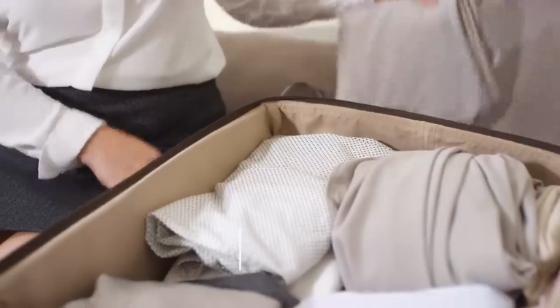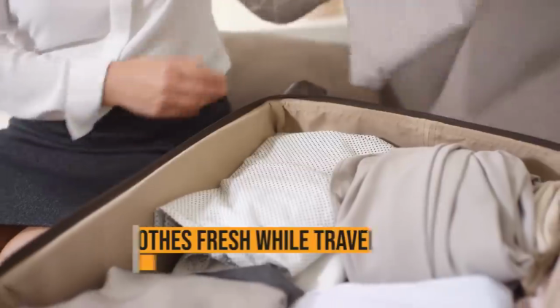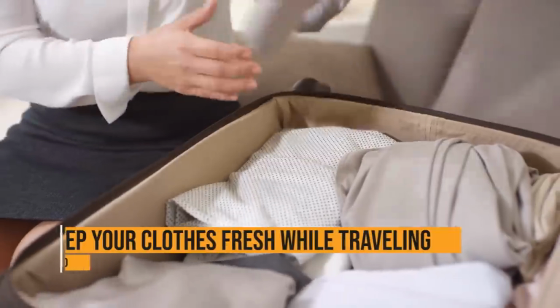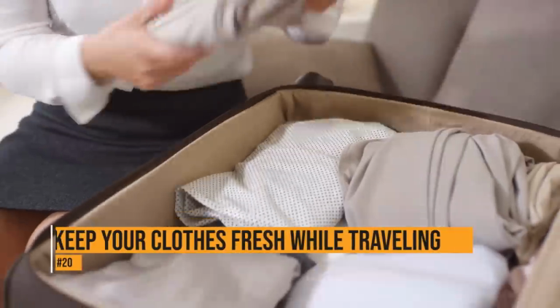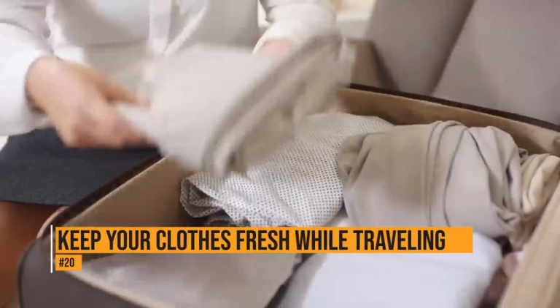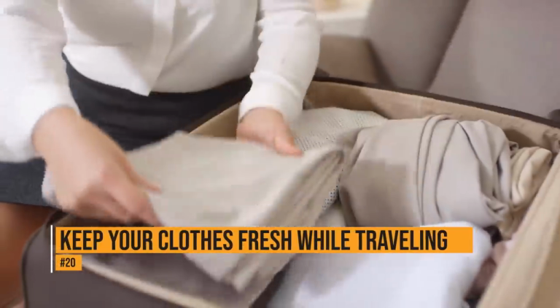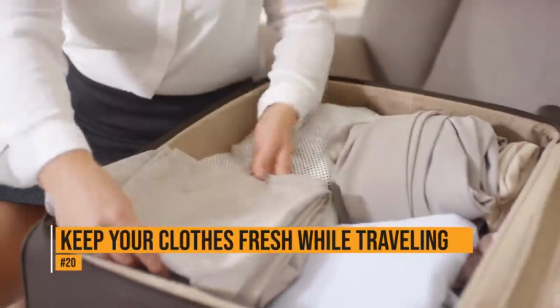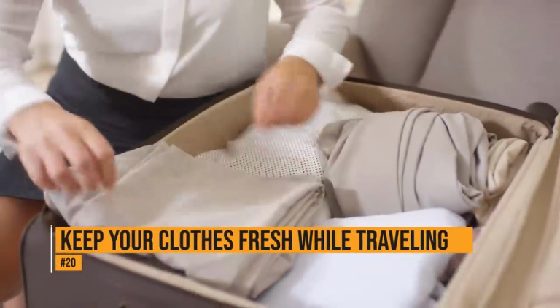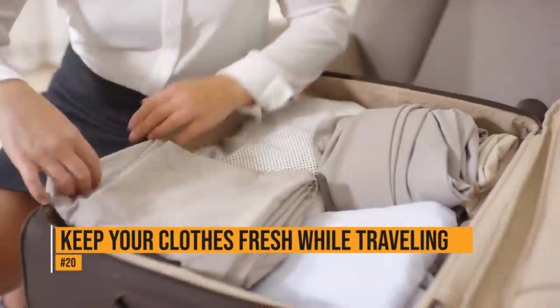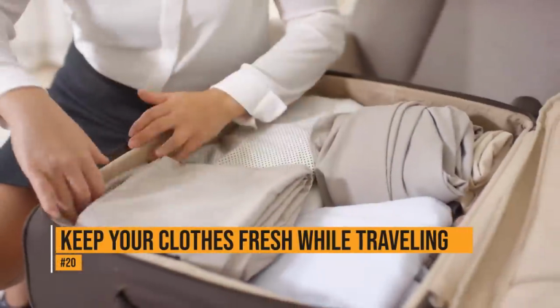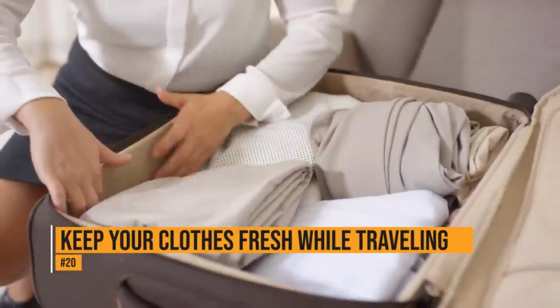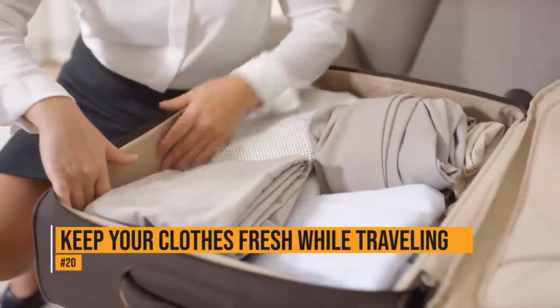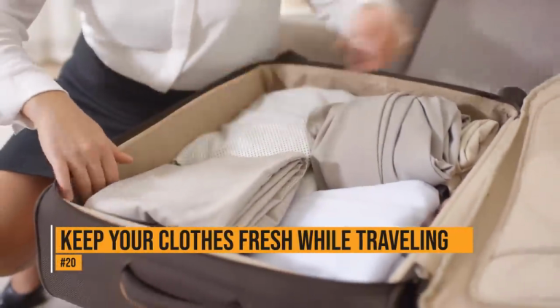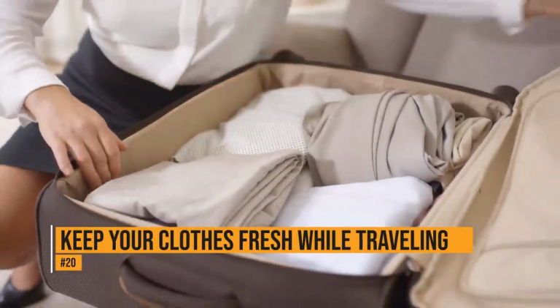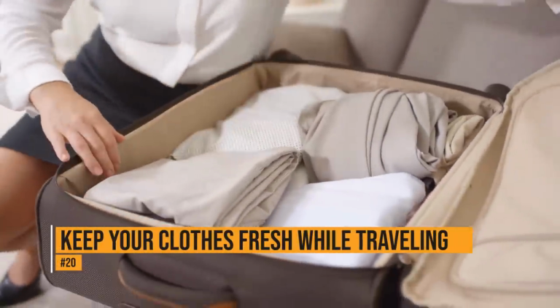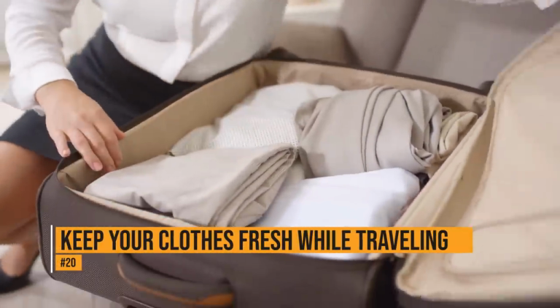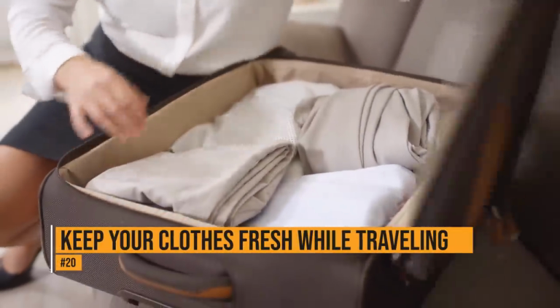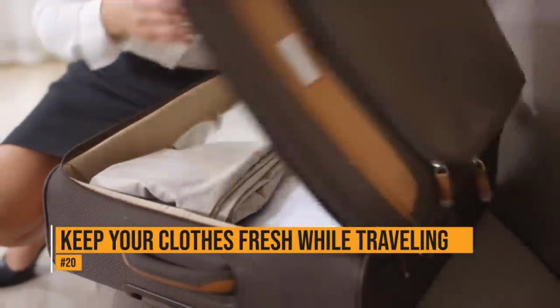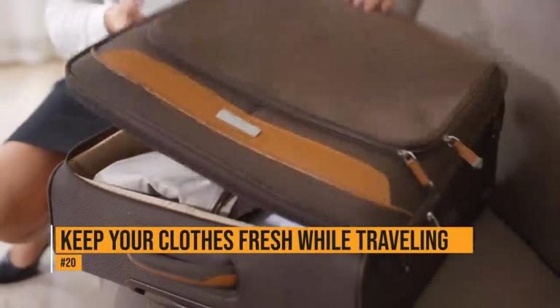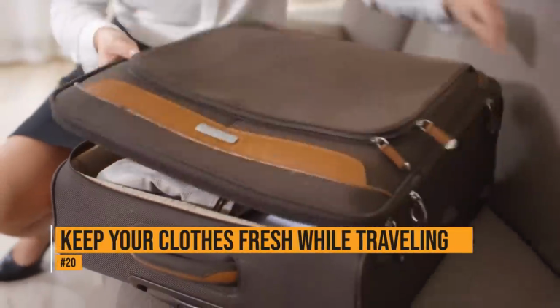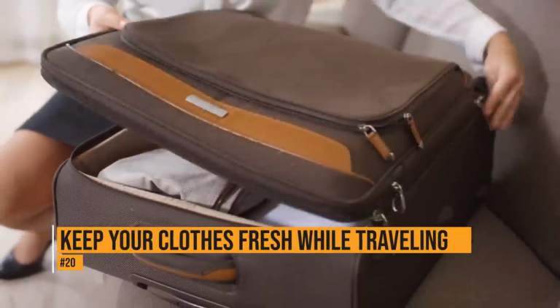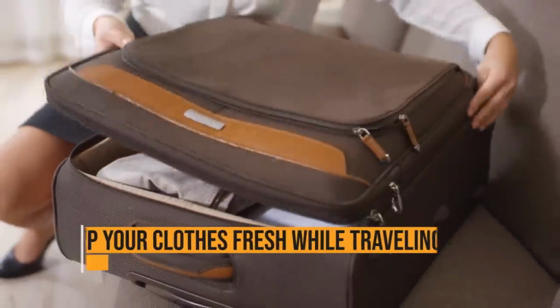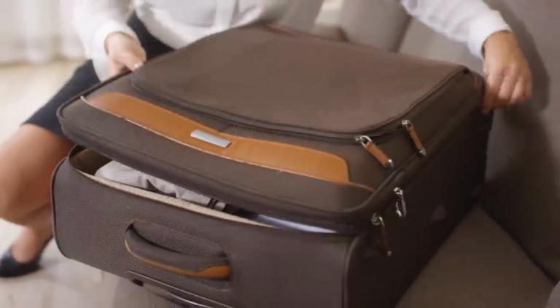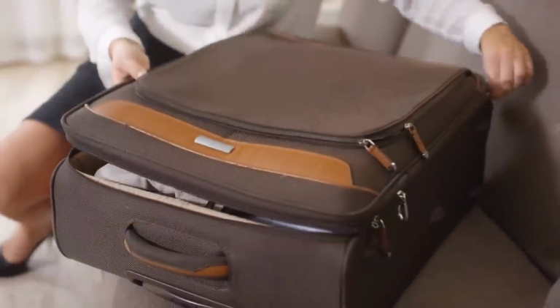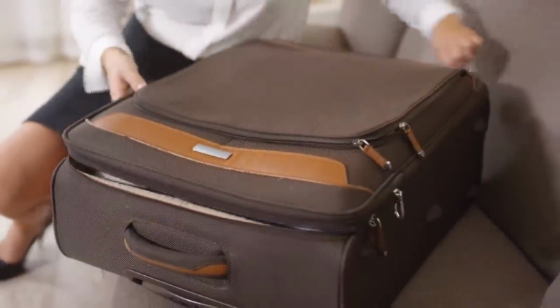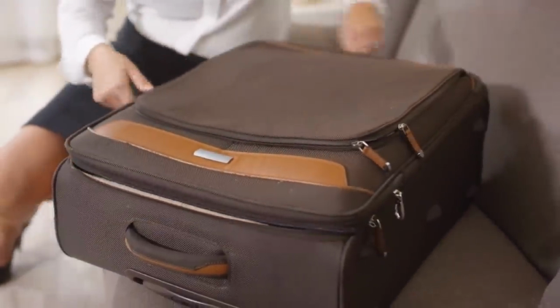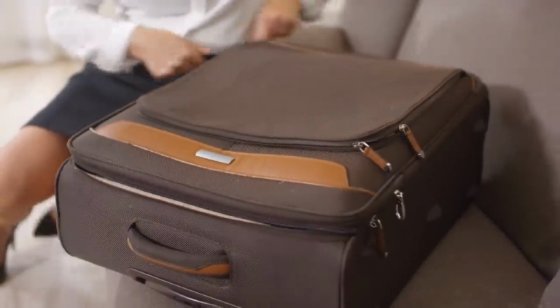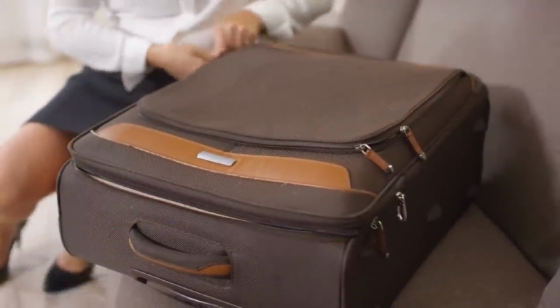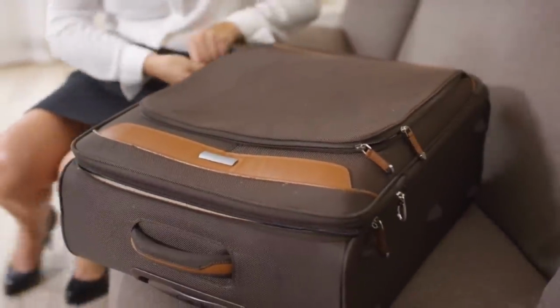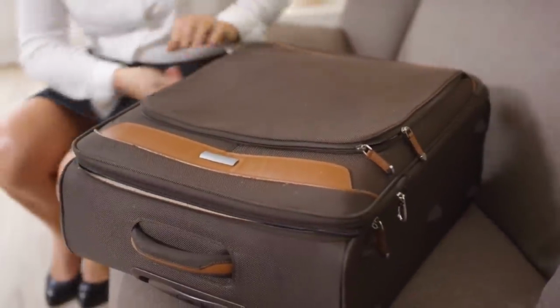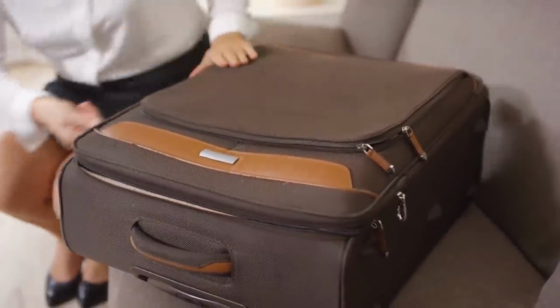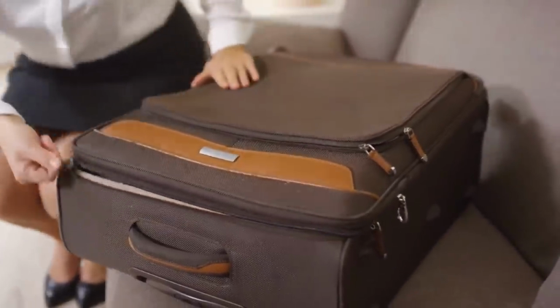After you've packed your suitcase for a trip, throw a dryer sheet in as well. It'll keep your clothes smelling fresh throughout your whole trip.